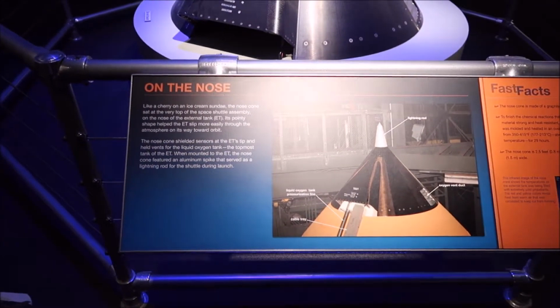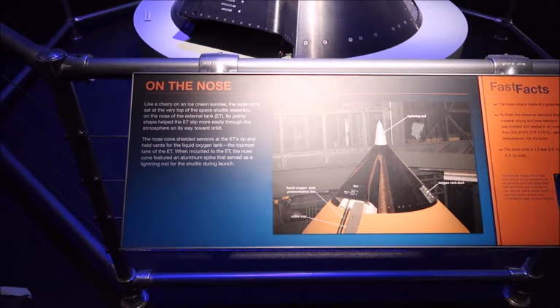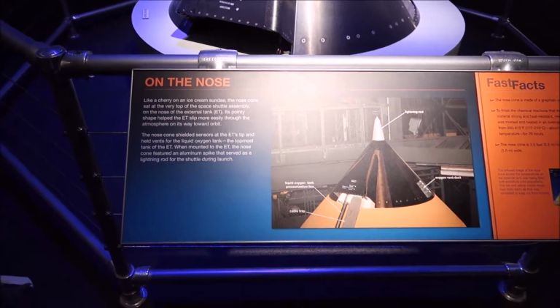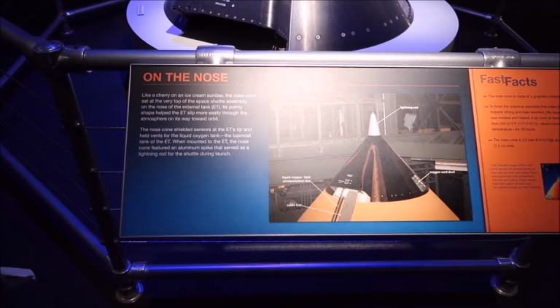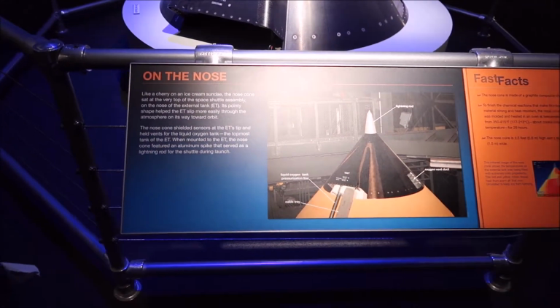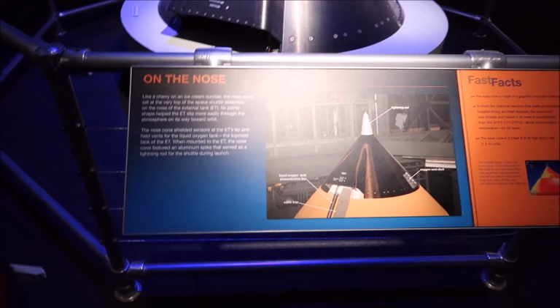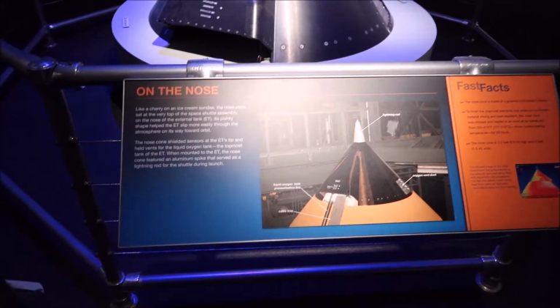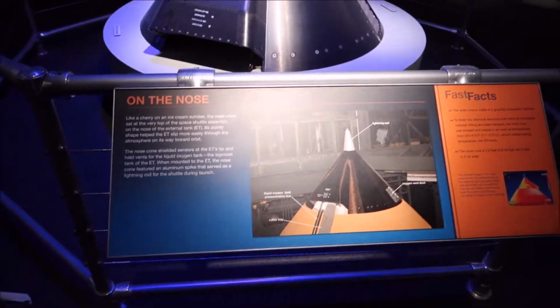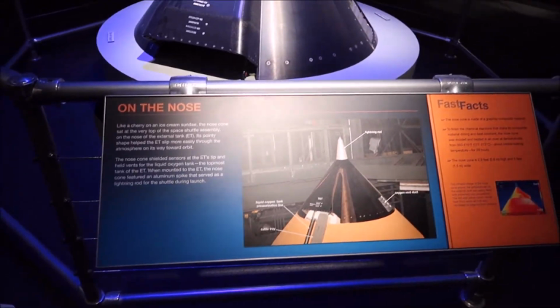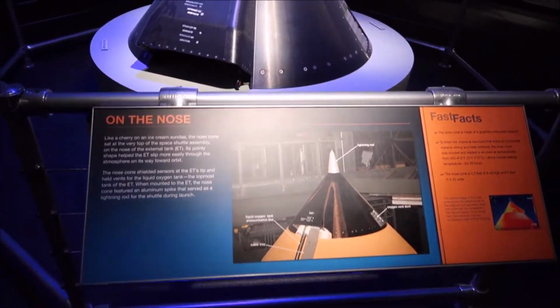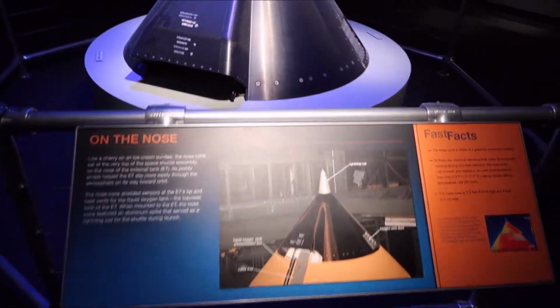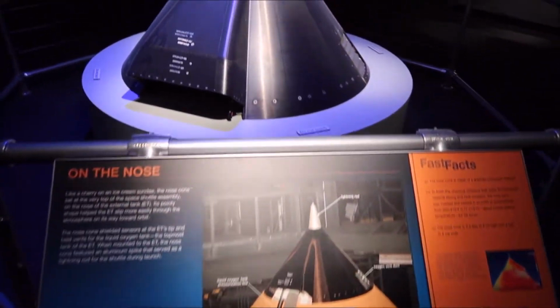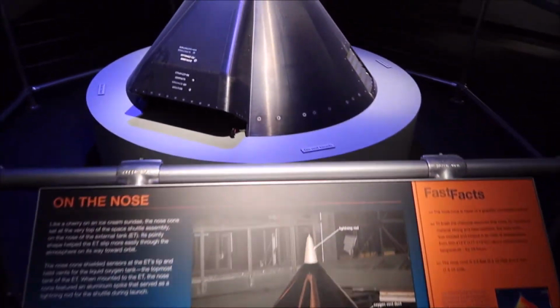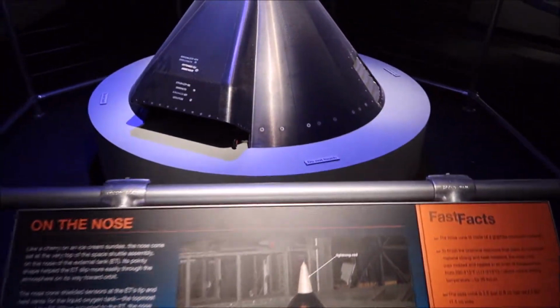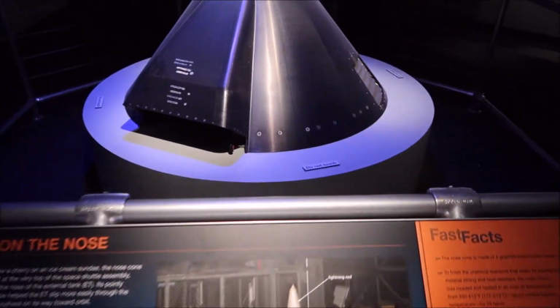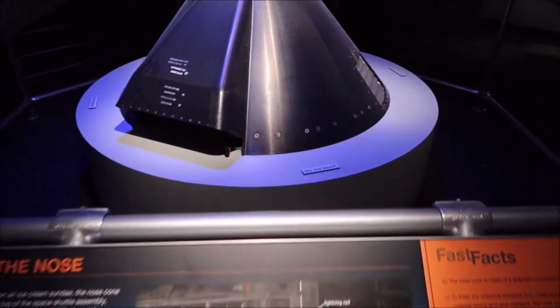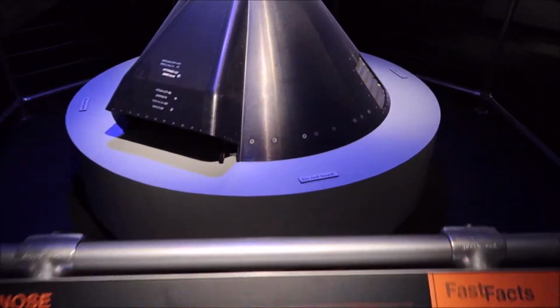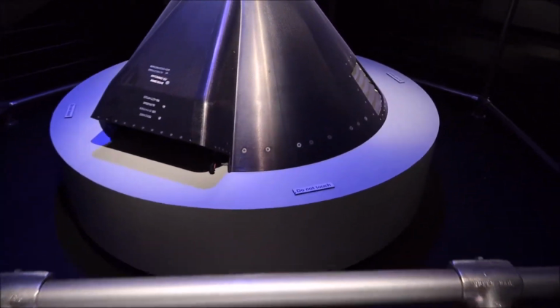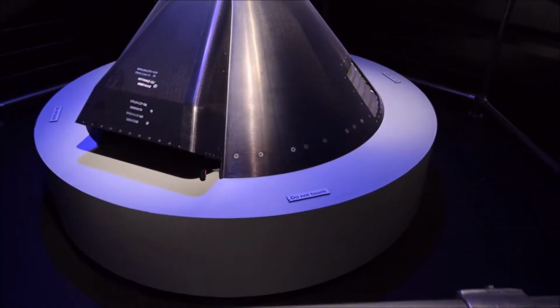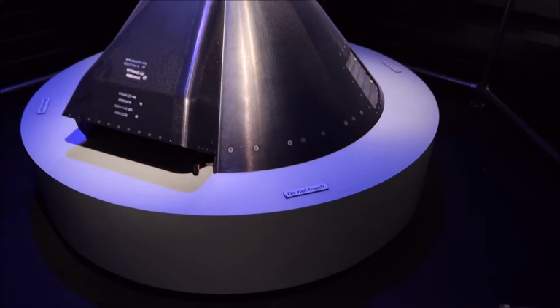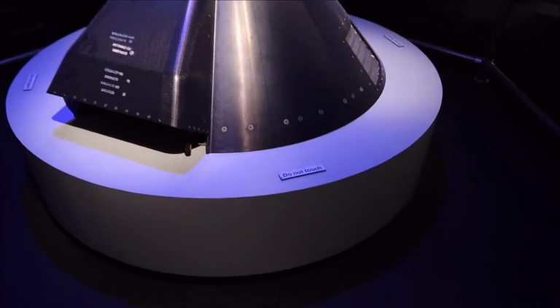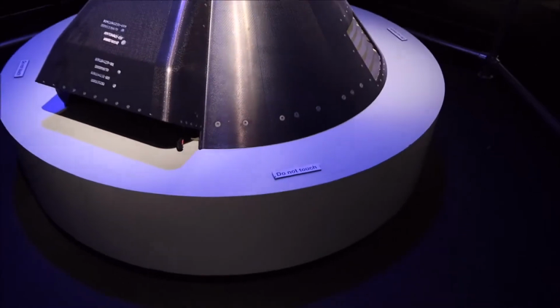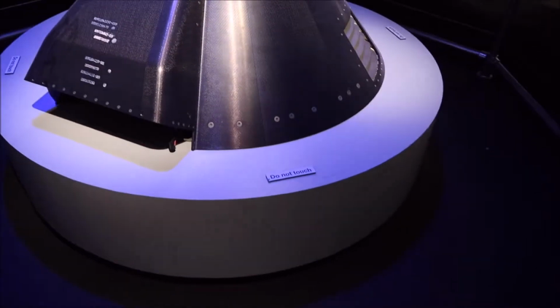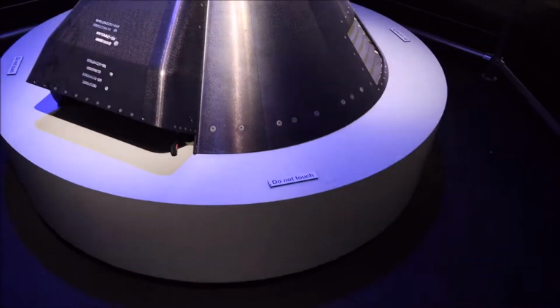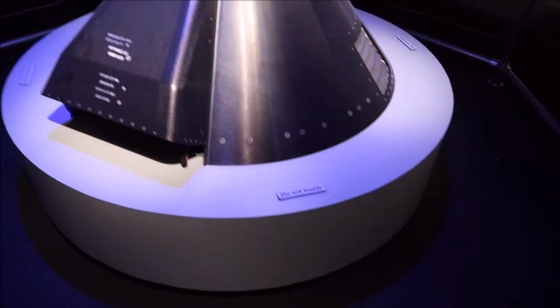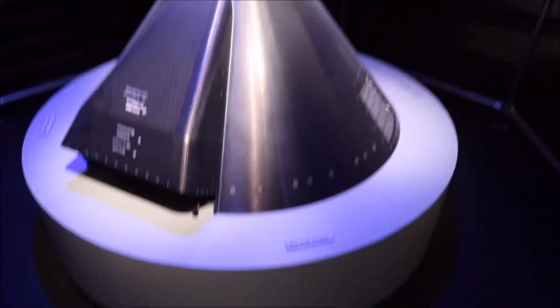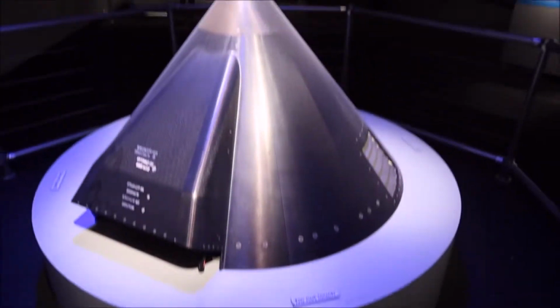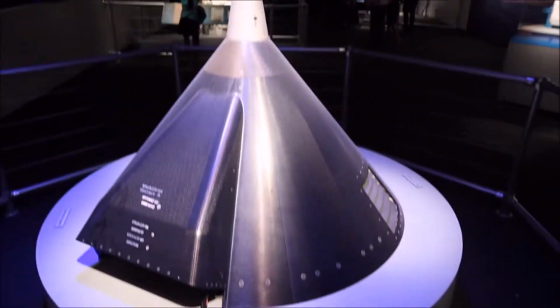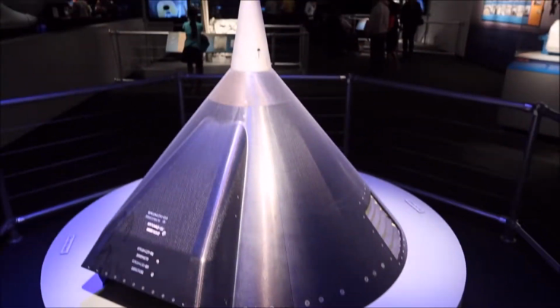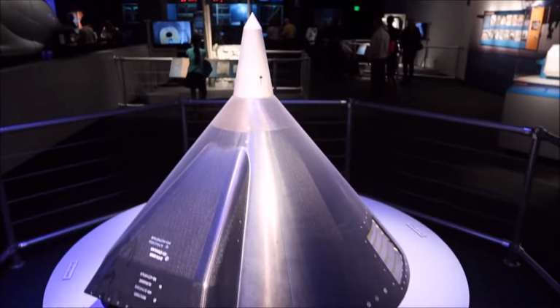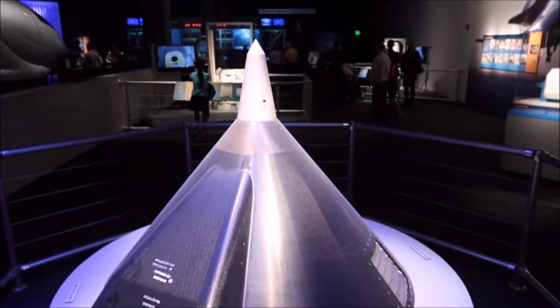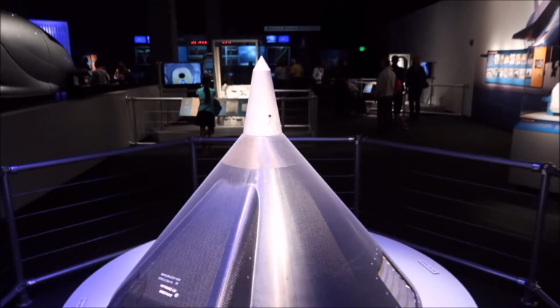And here's a nose cone — do not touch this one though. We won't.